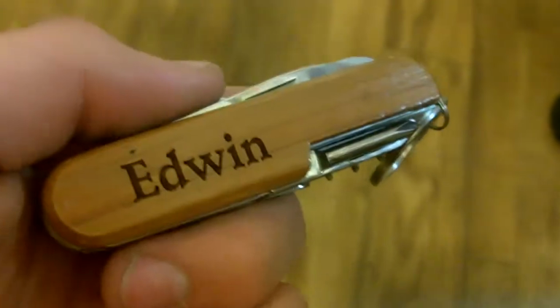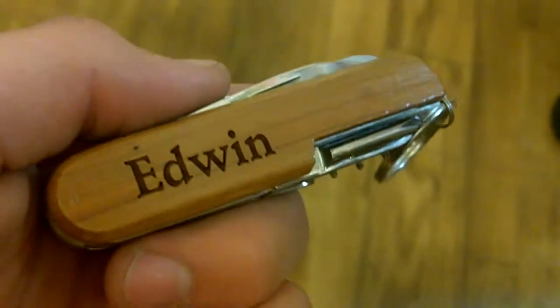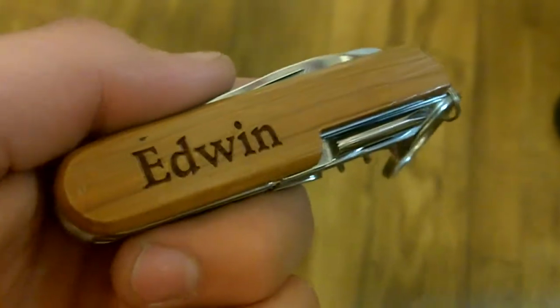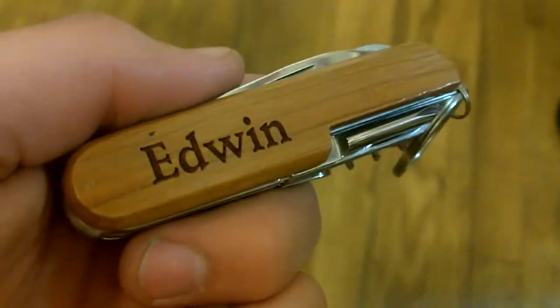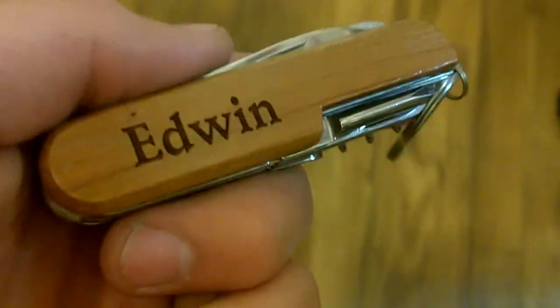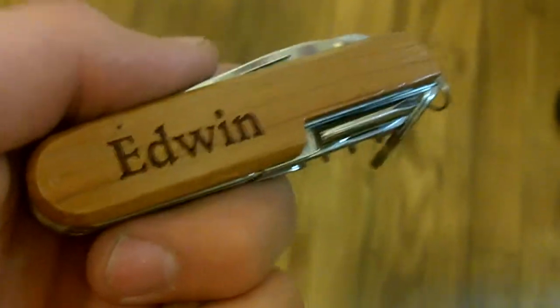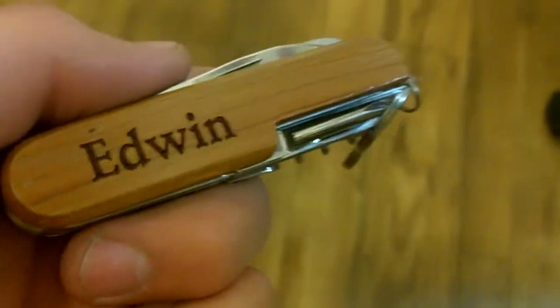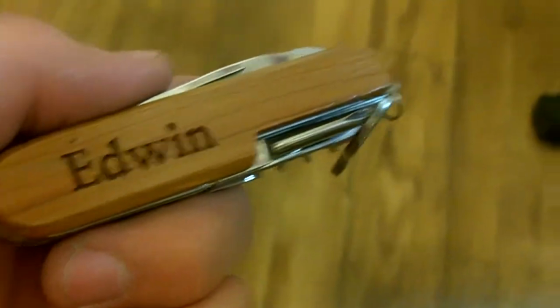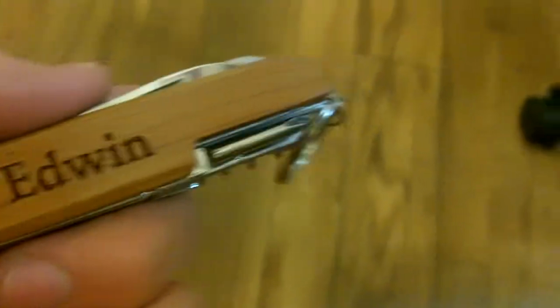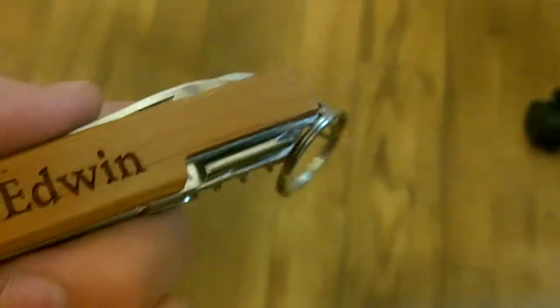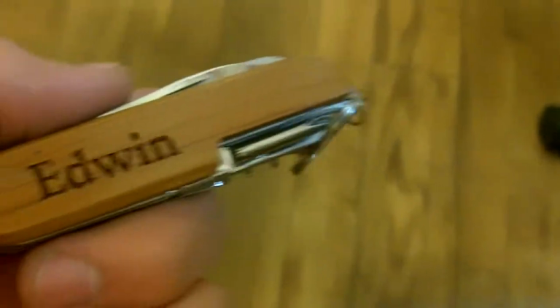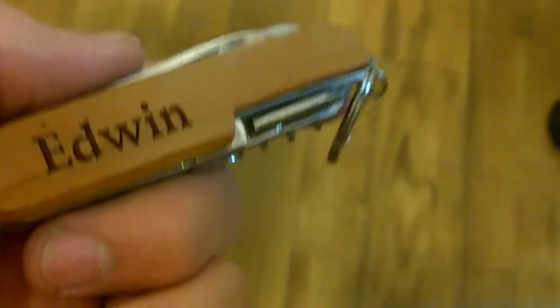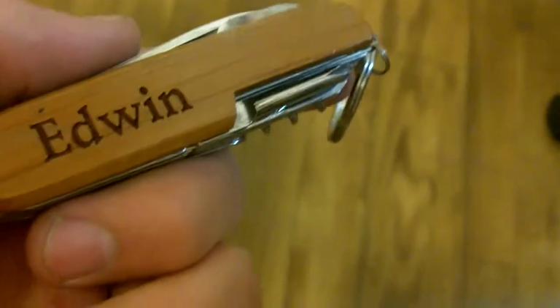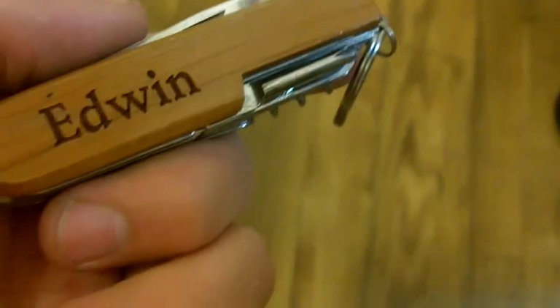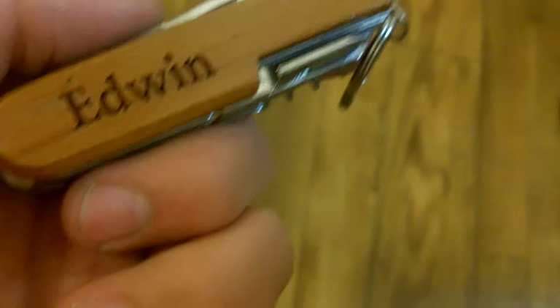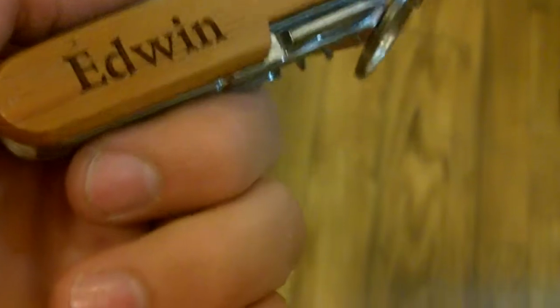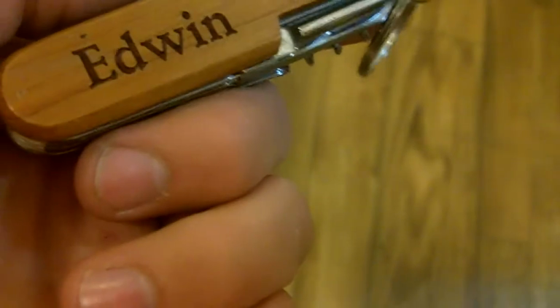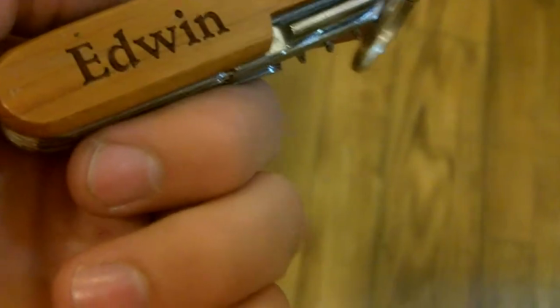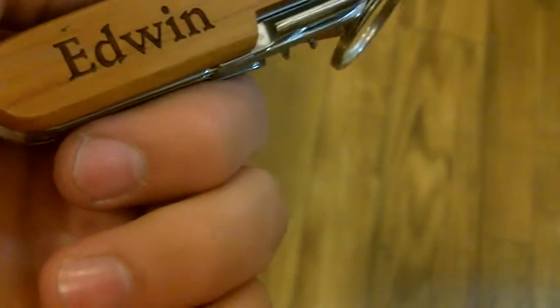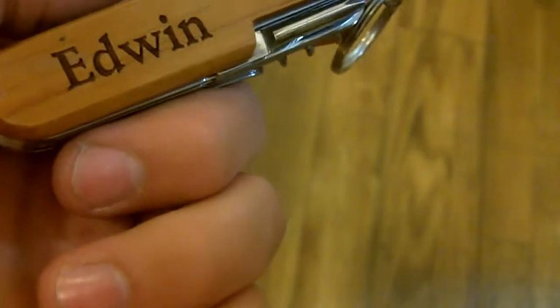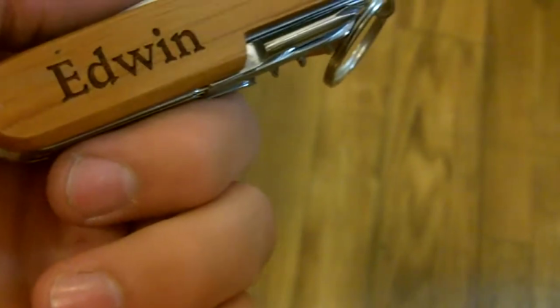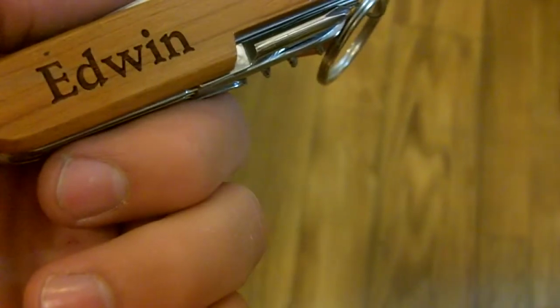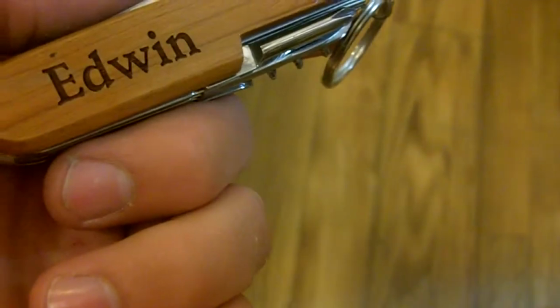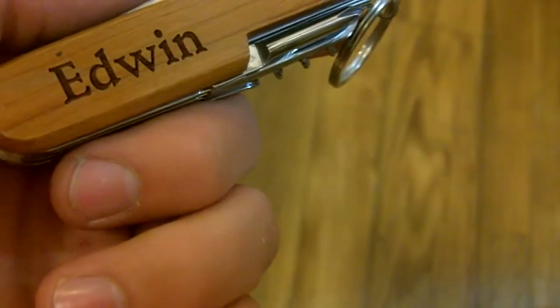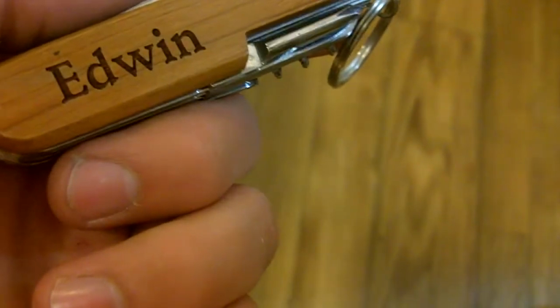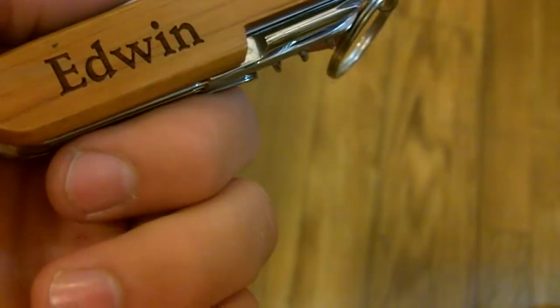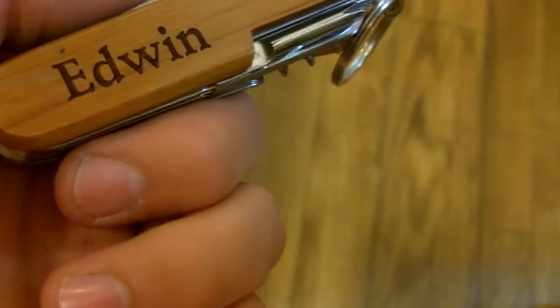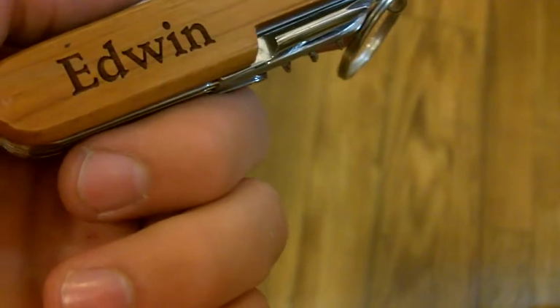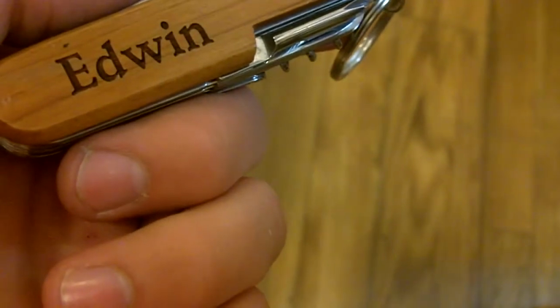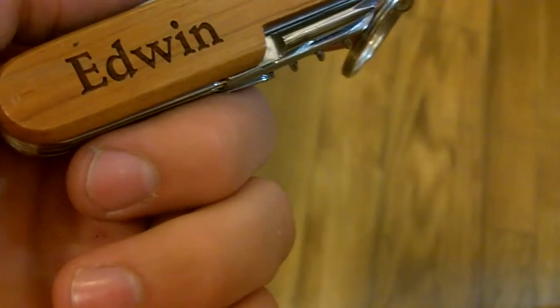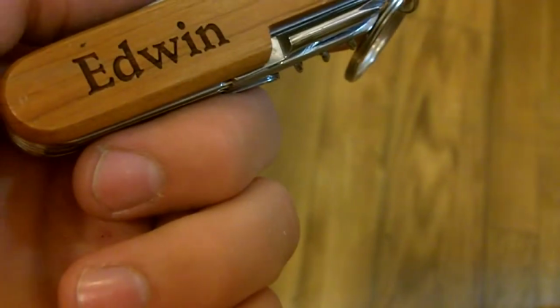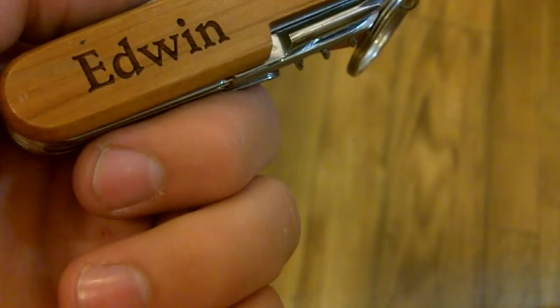Now, inside of this pocket knife, we have various files, knives, scissors, screwdrivers, bottle openers, and even a corkscrew.